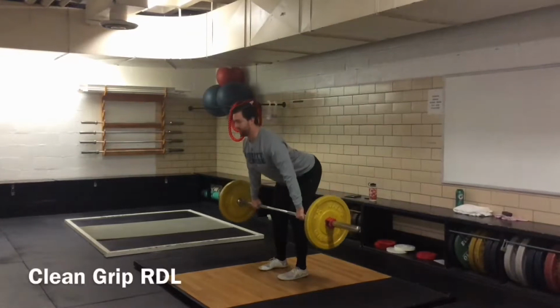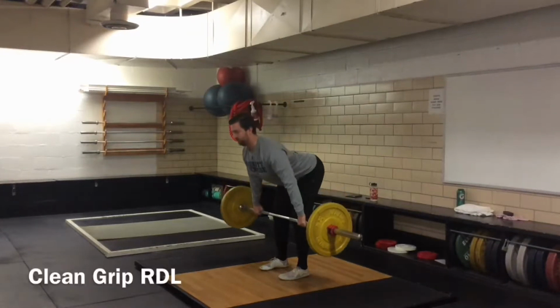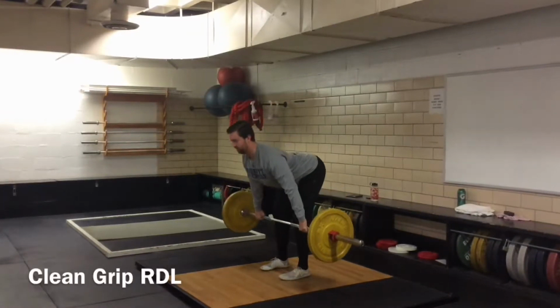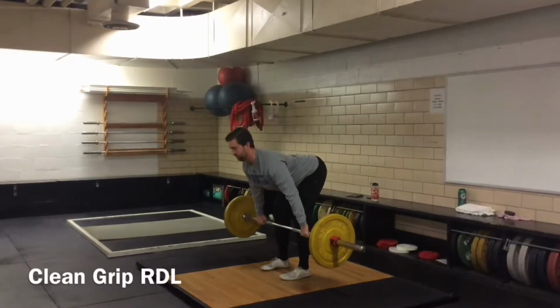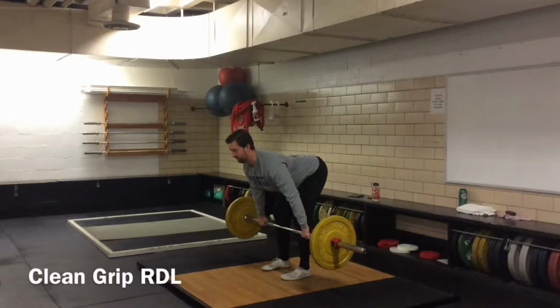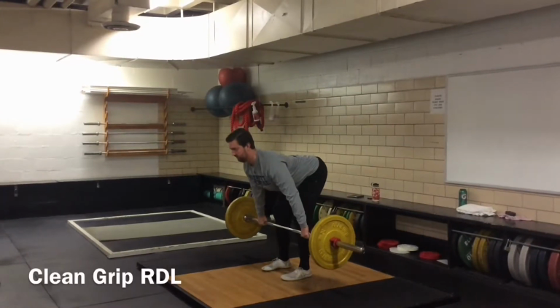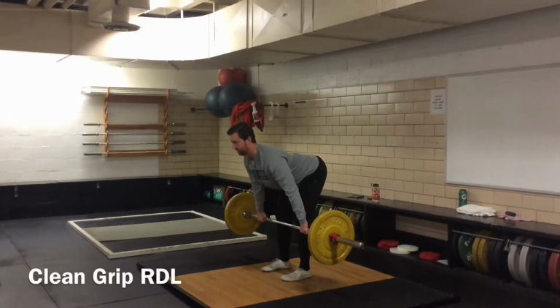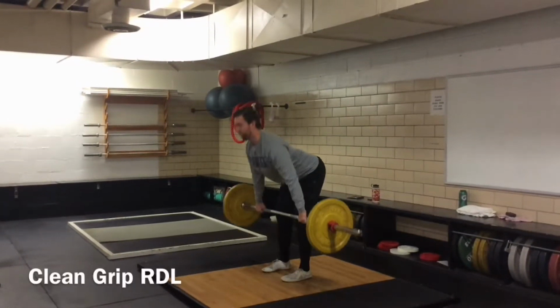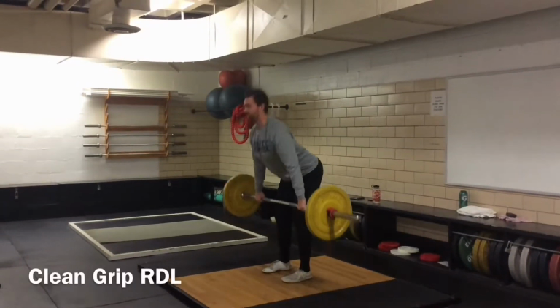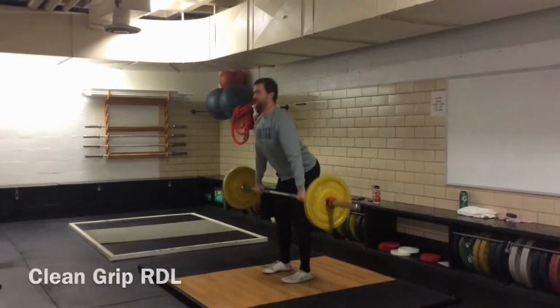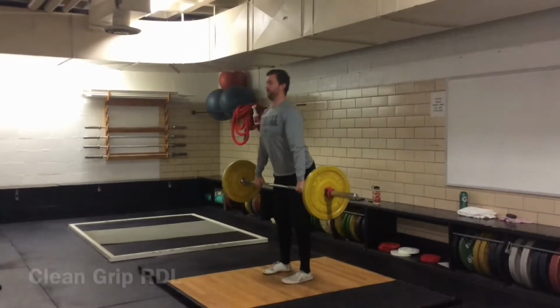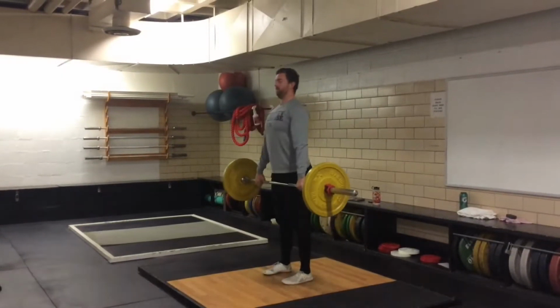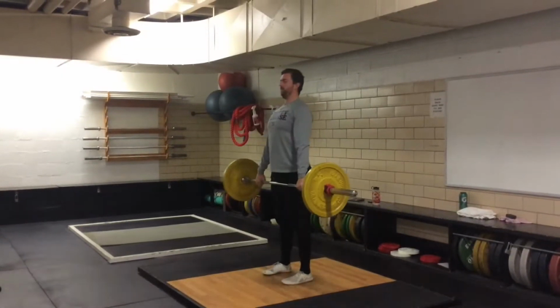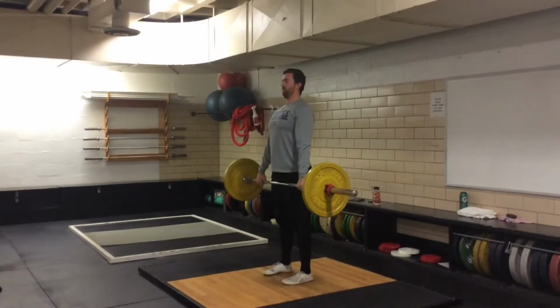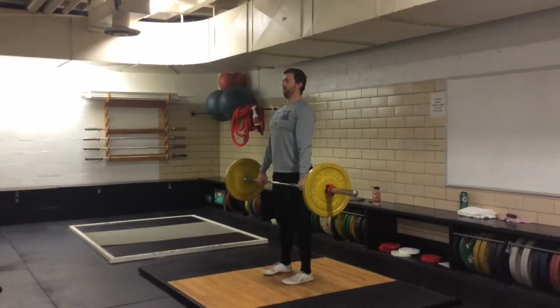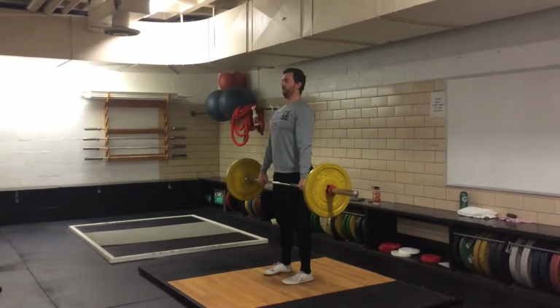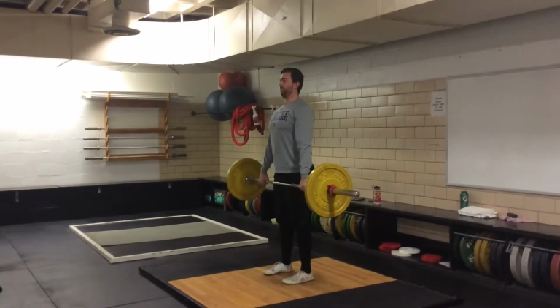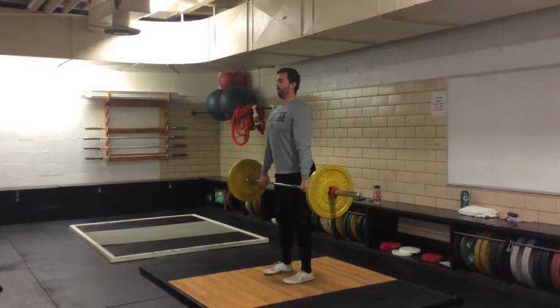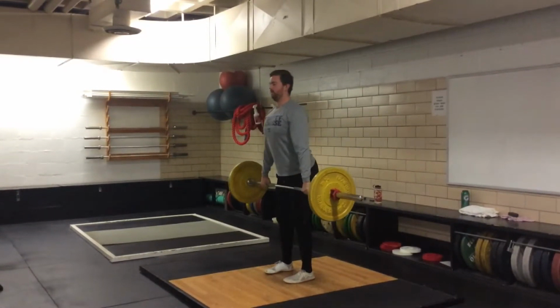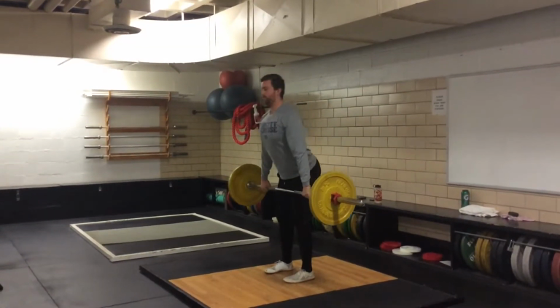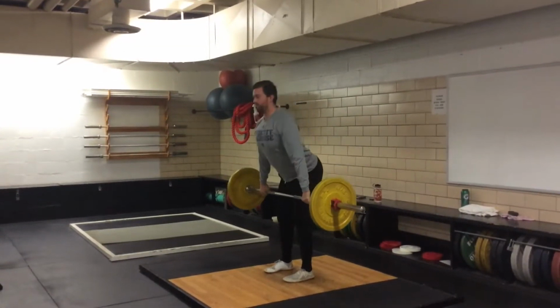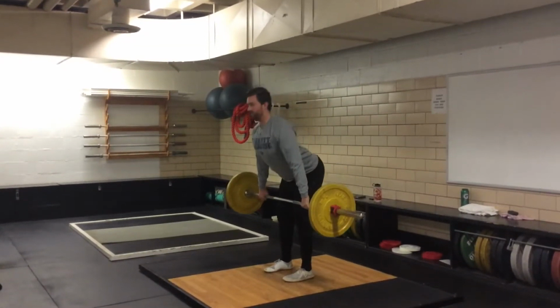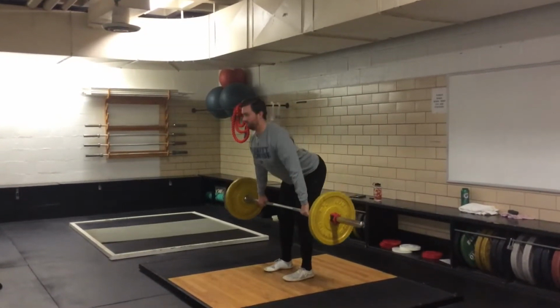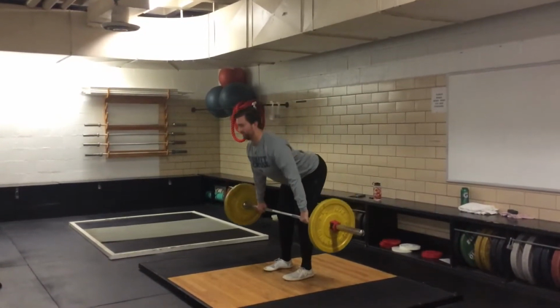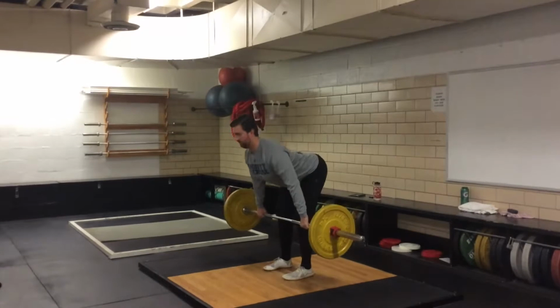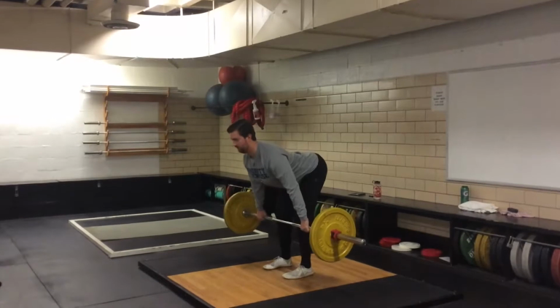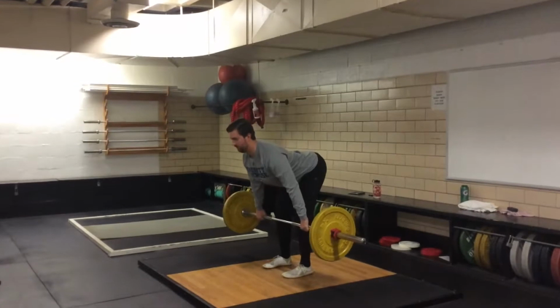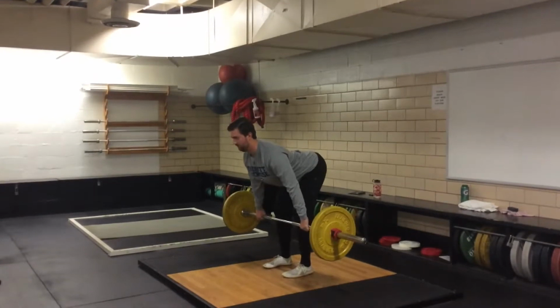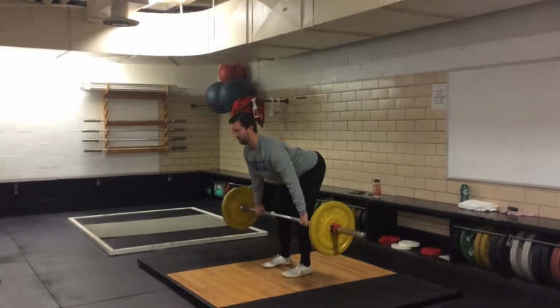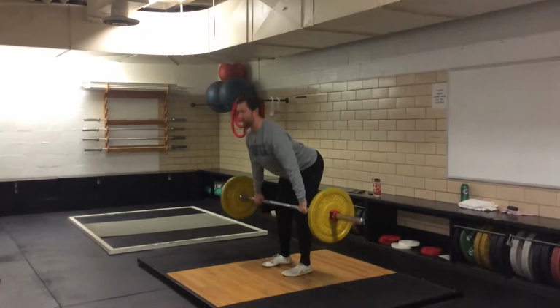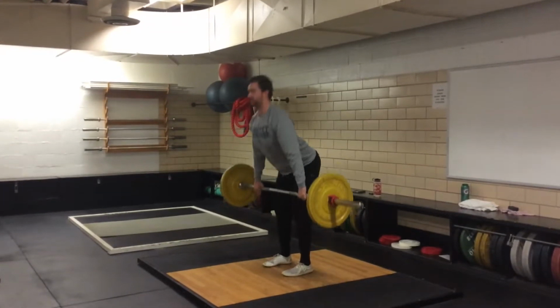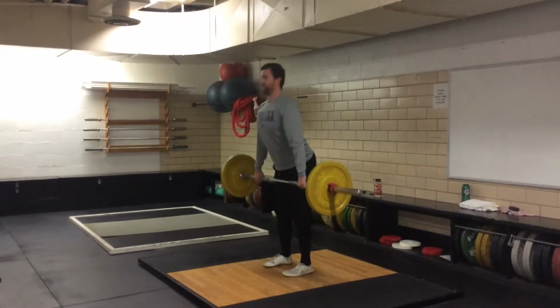Clean Grip RDL. Begin standing hip-width apart, holding the bar in a hooked clean grip.